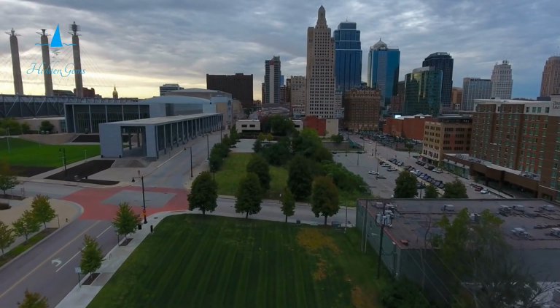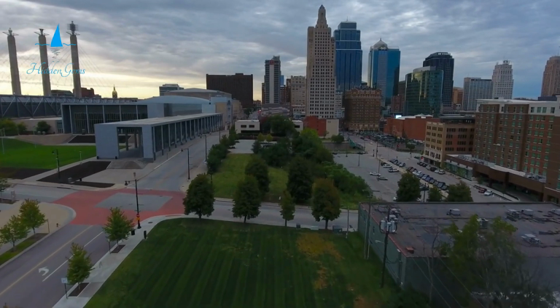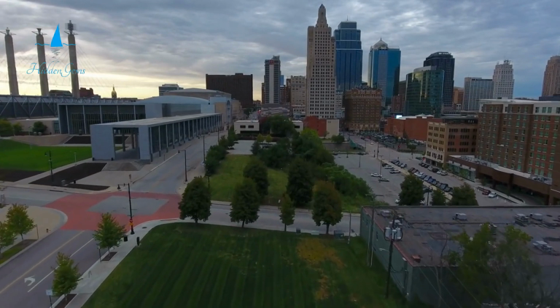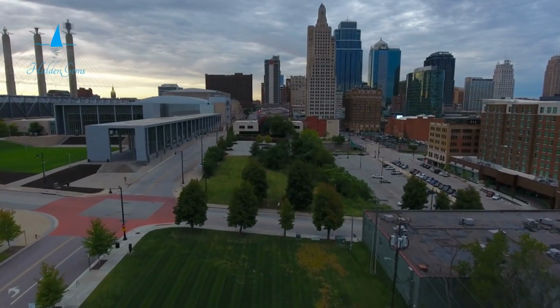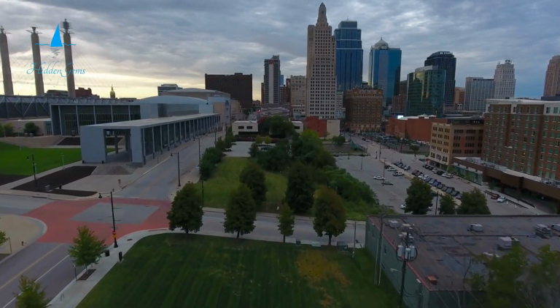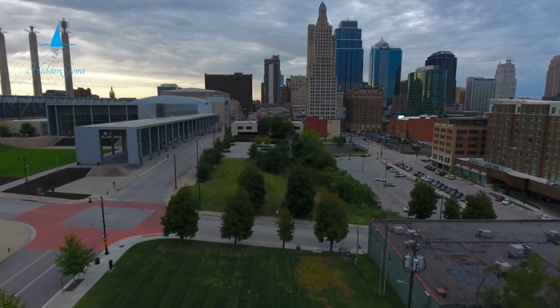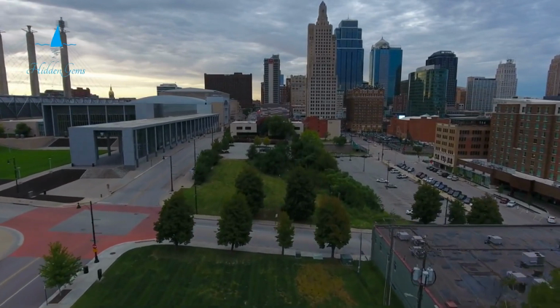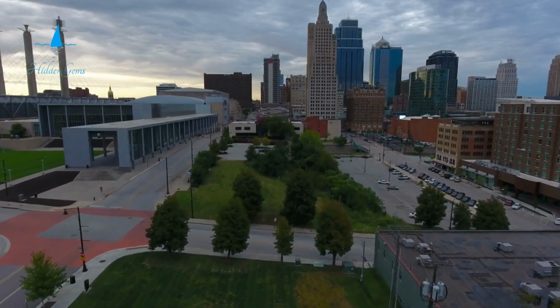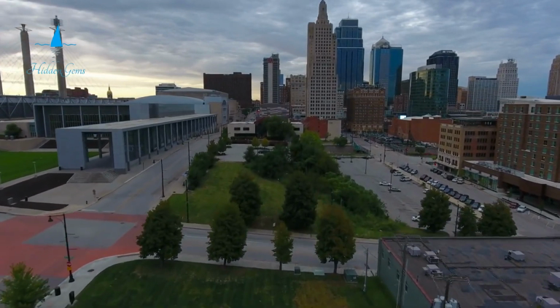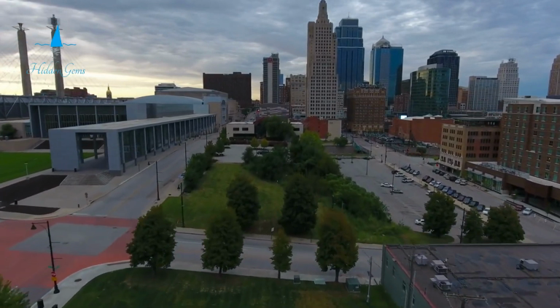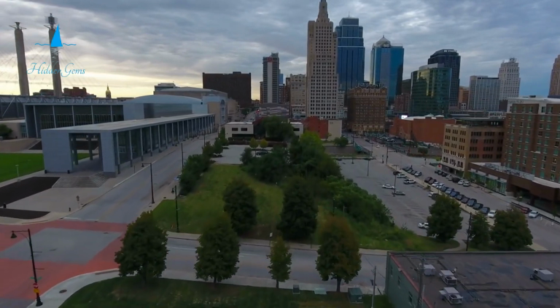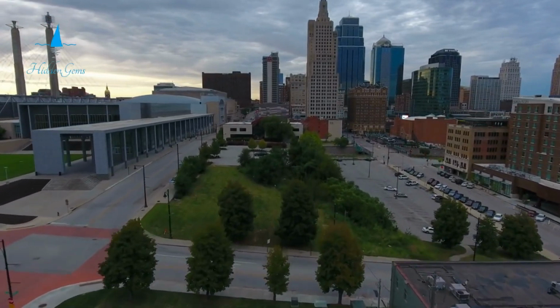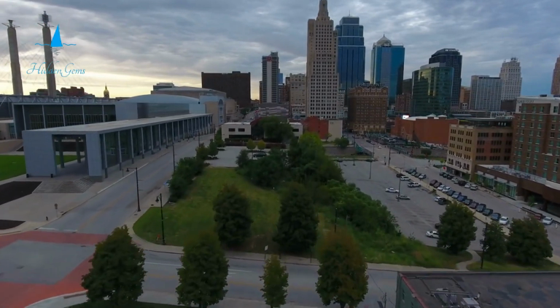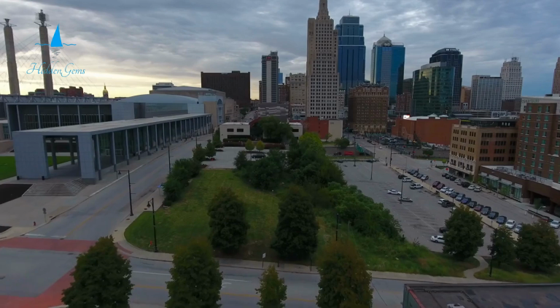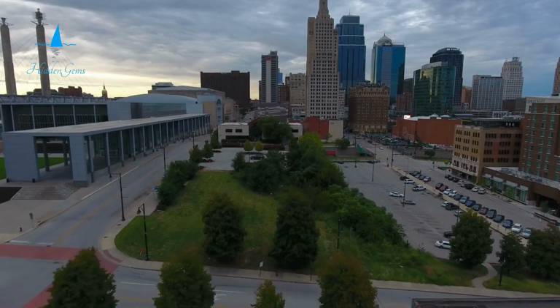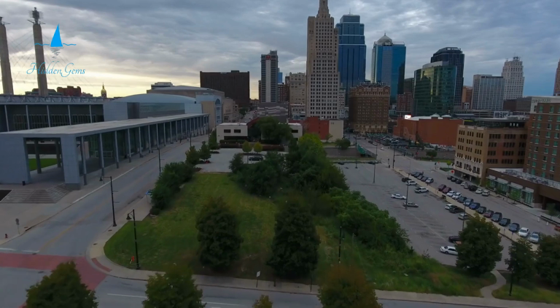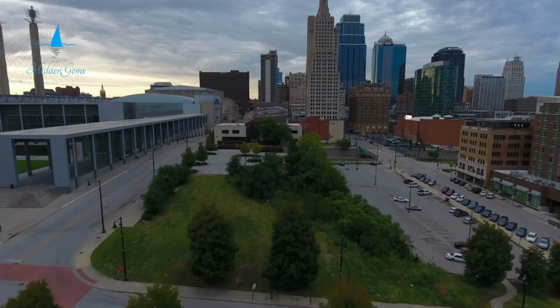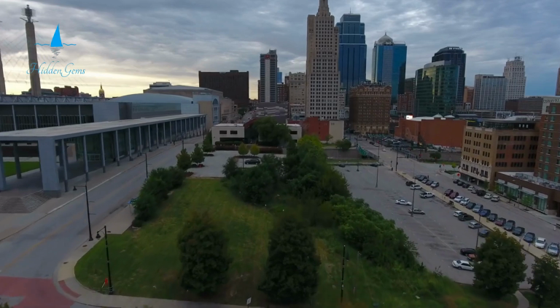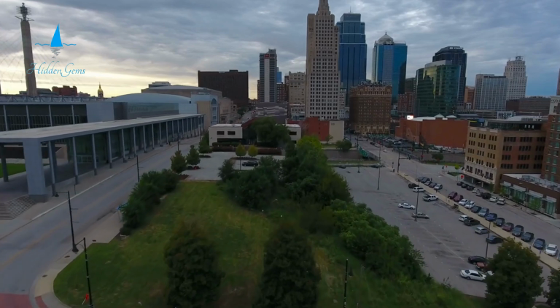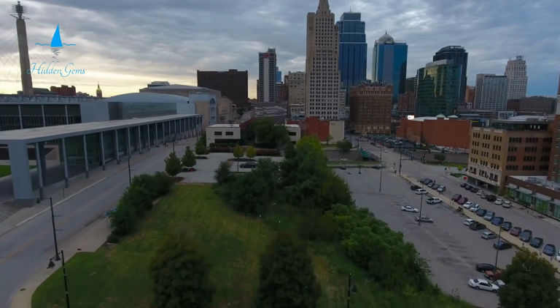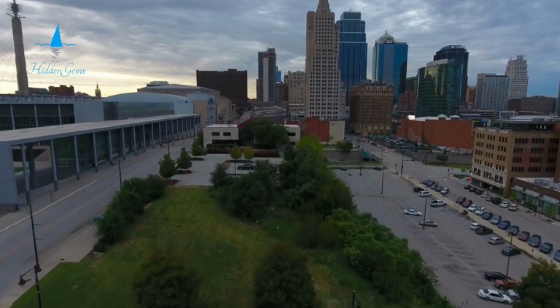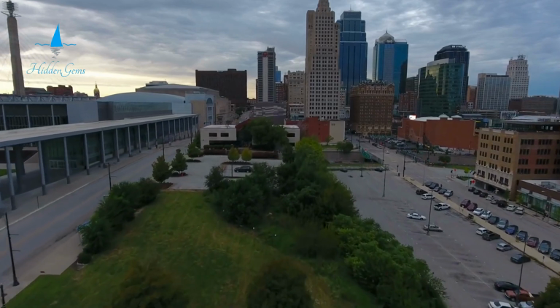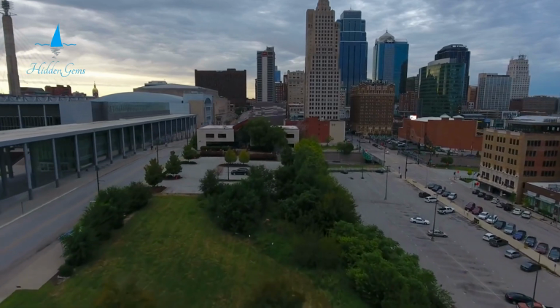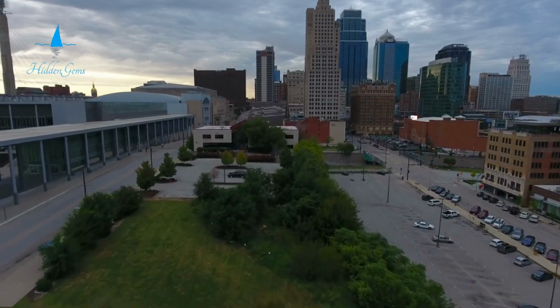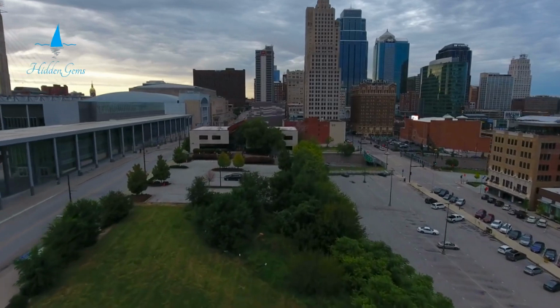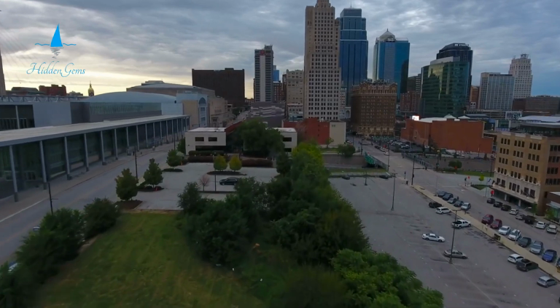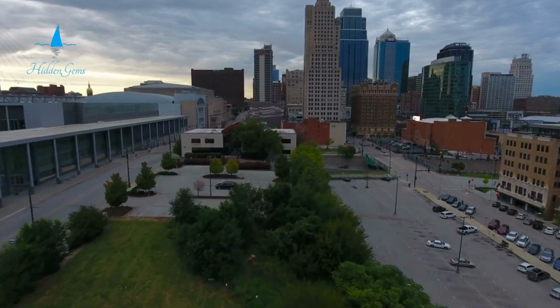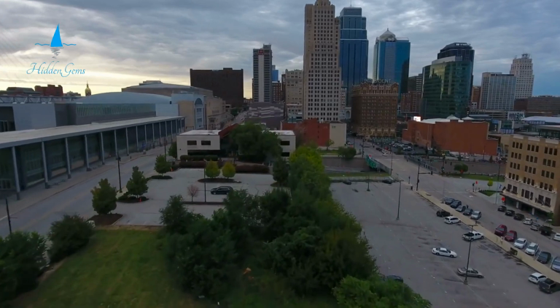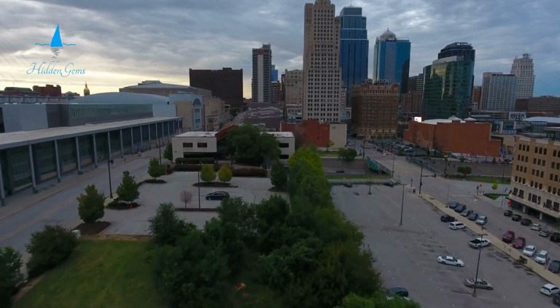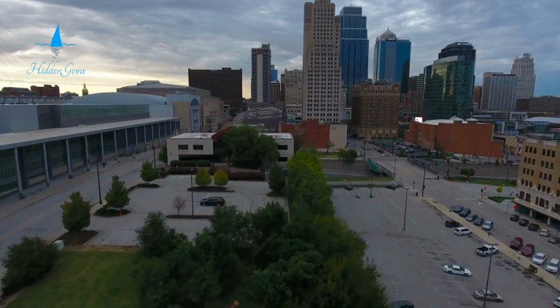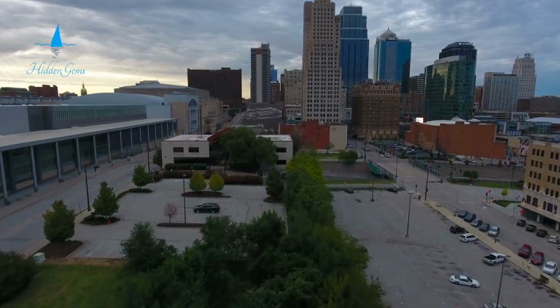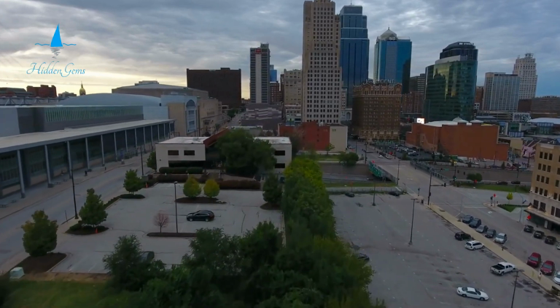This video will take you through the top 10 must-do activities. Discover the best of Kansas with us.